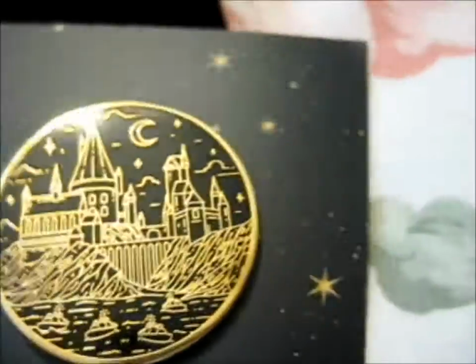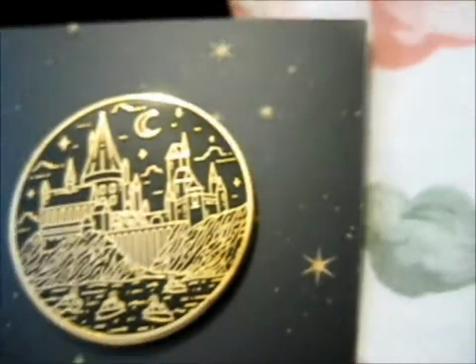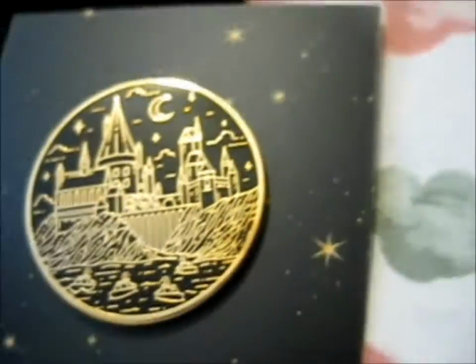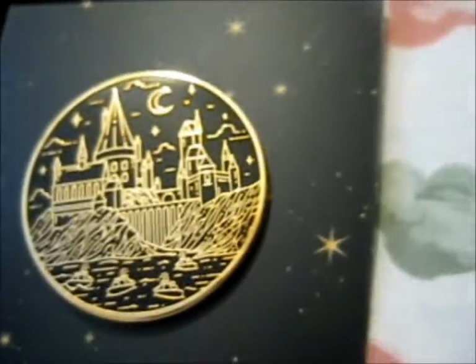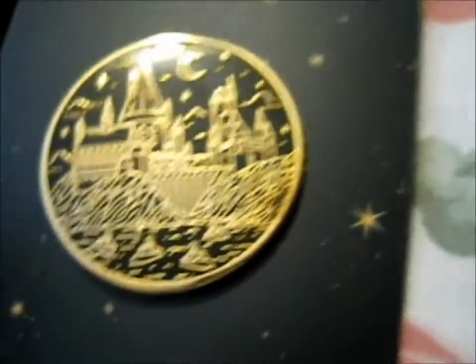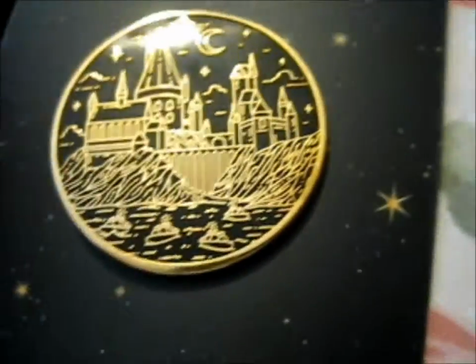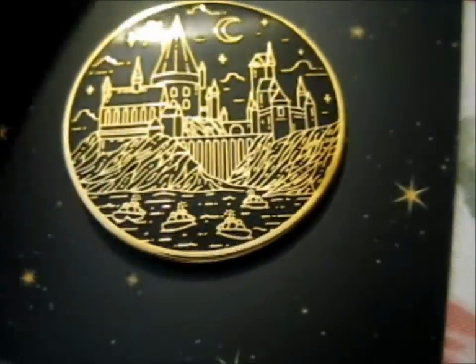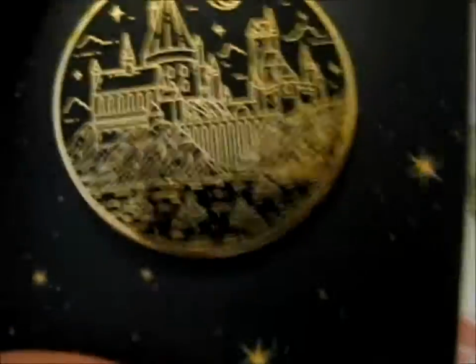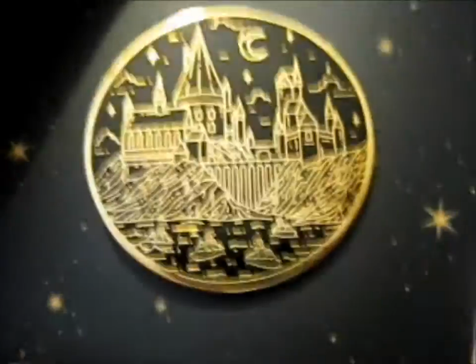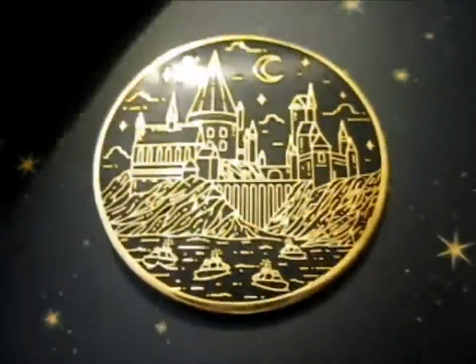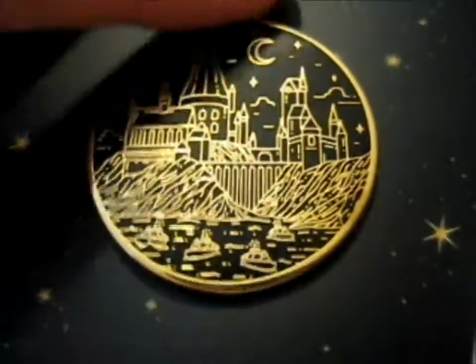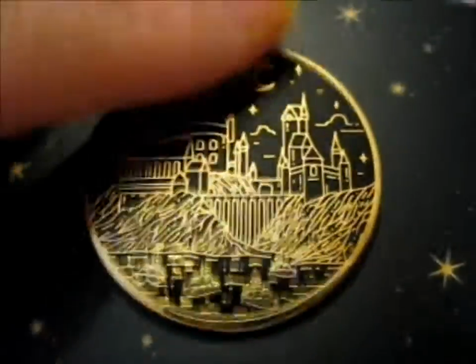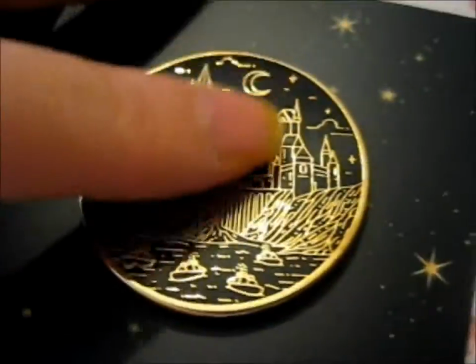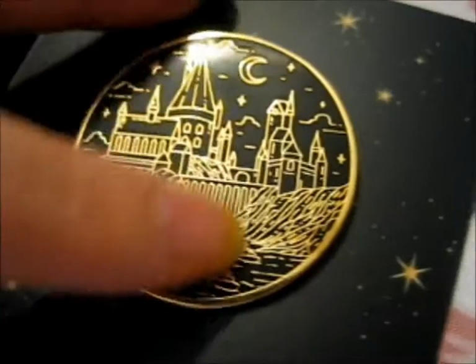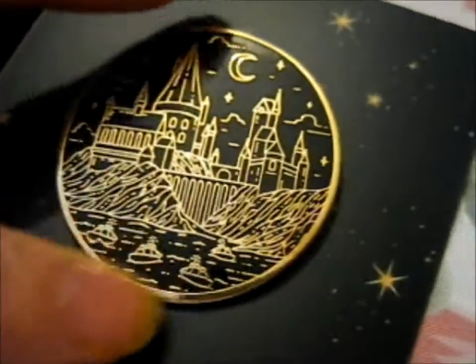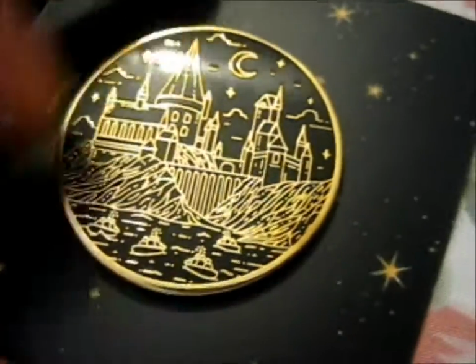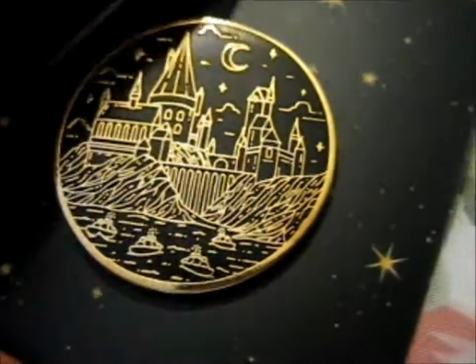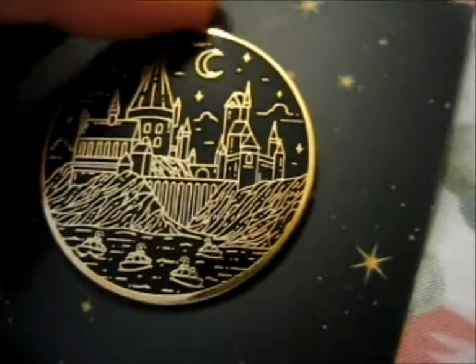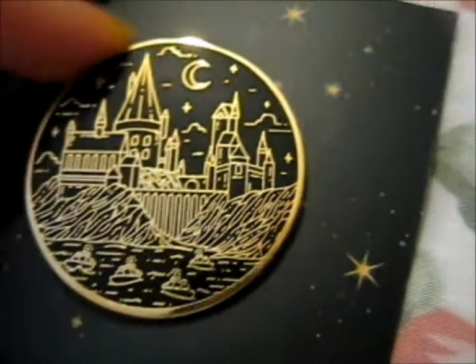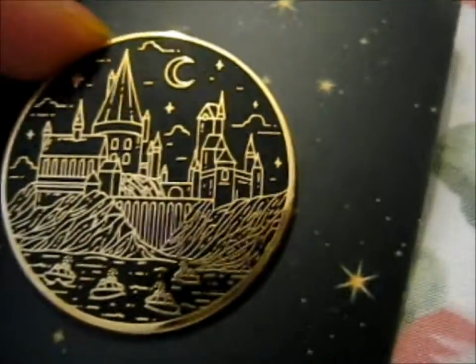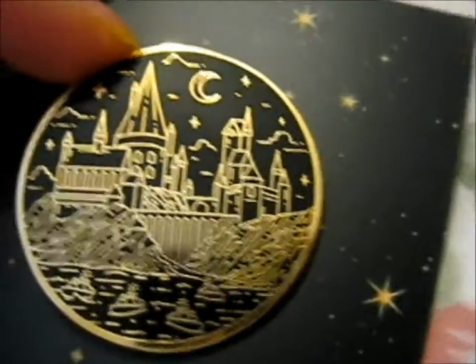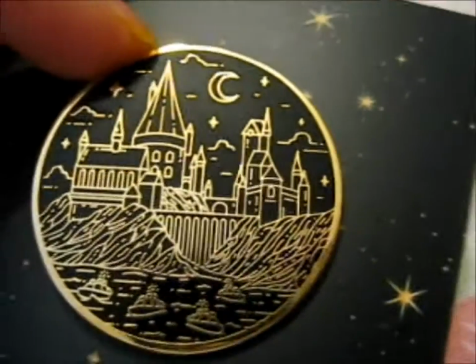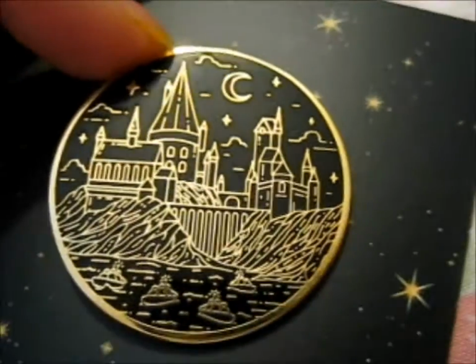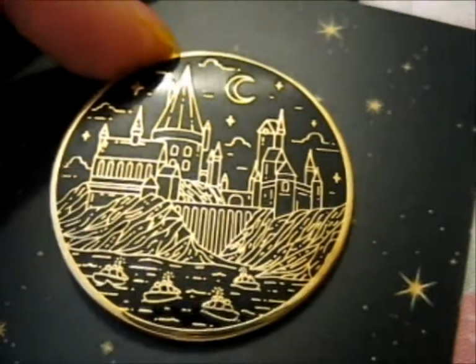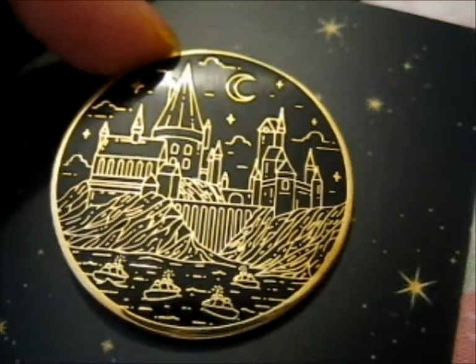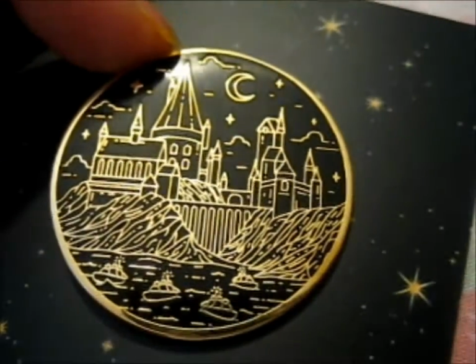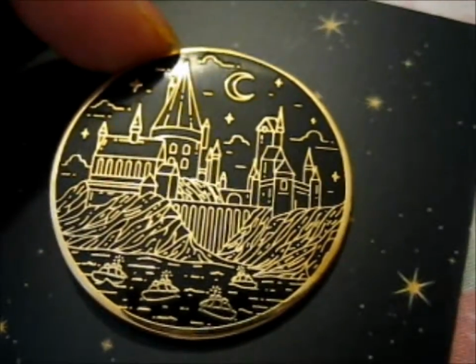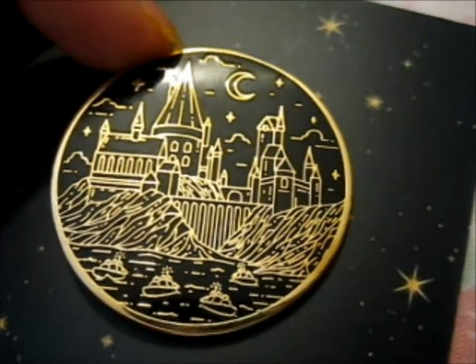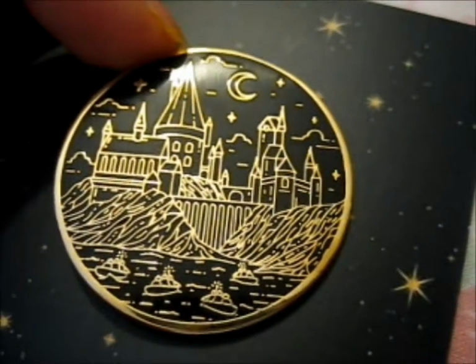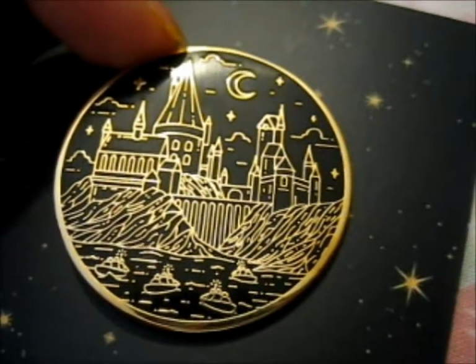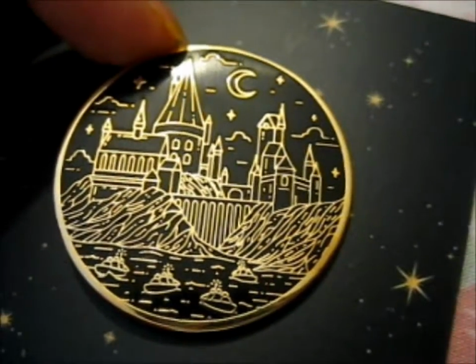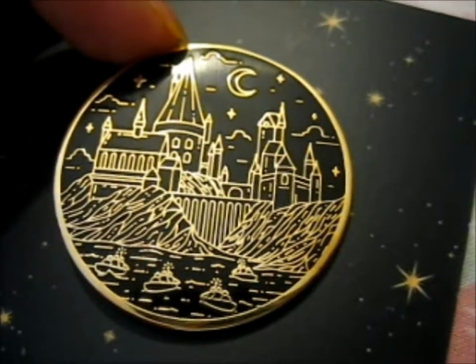Very lovely backing card as well. It's very nice — very, very nice. Very detailed as well.